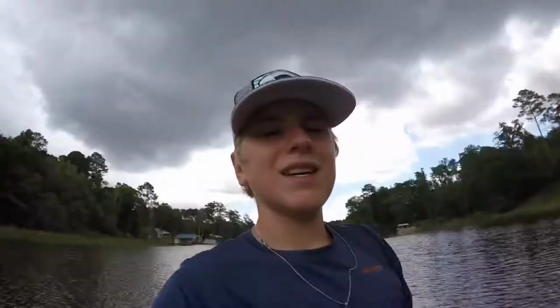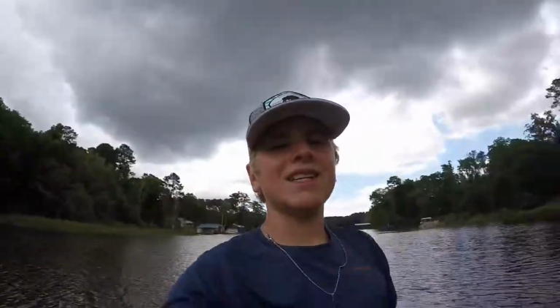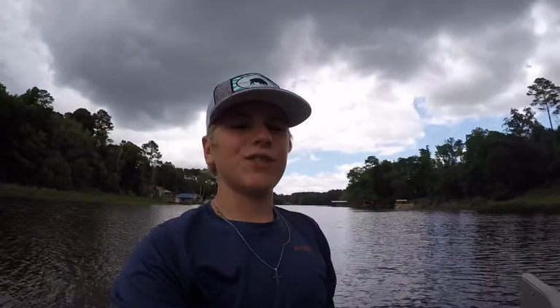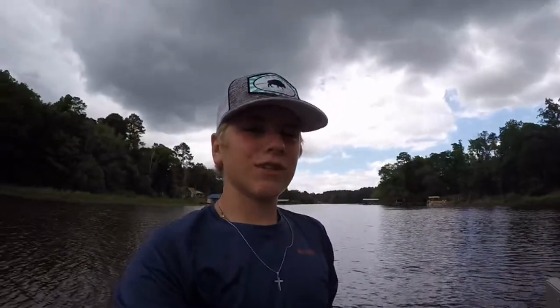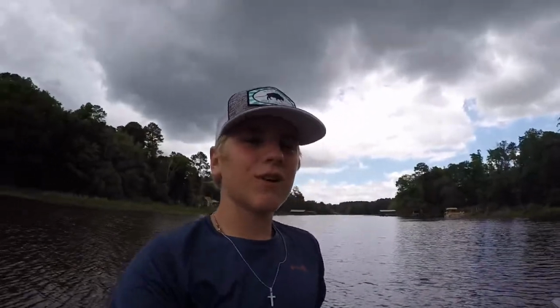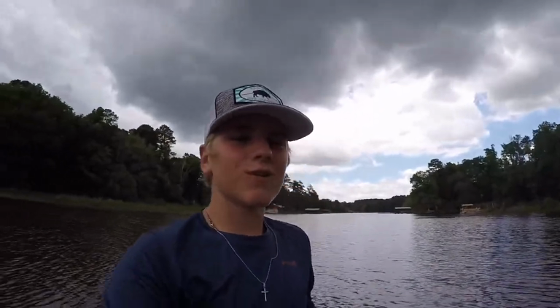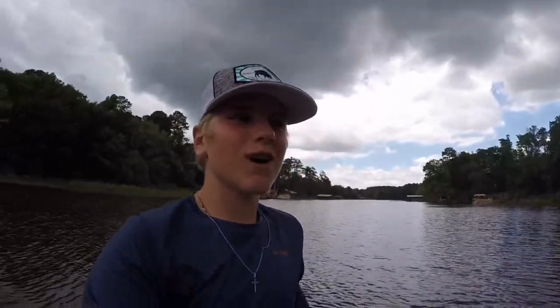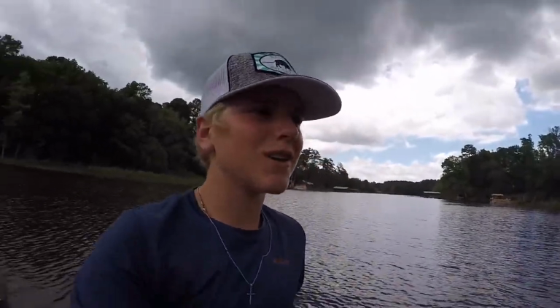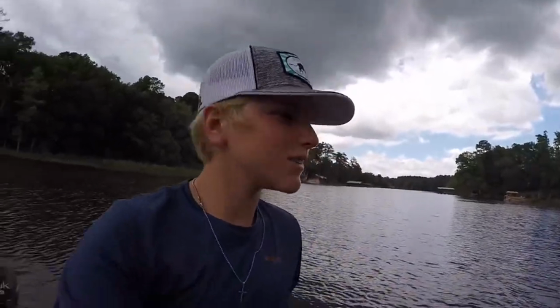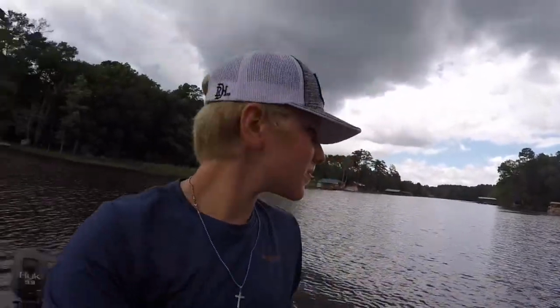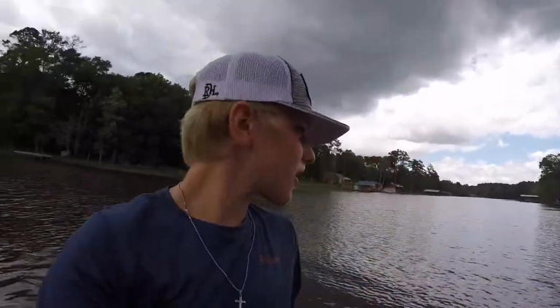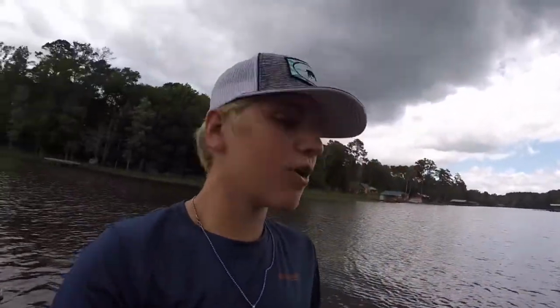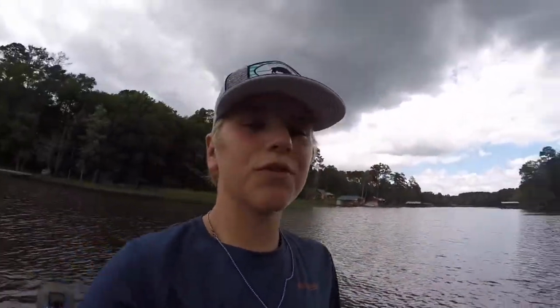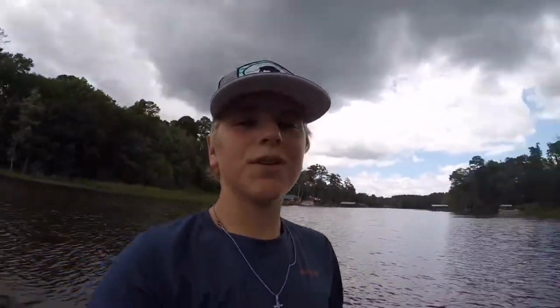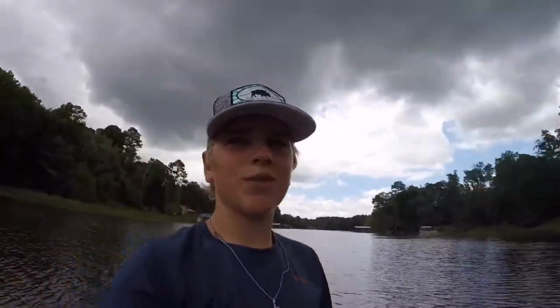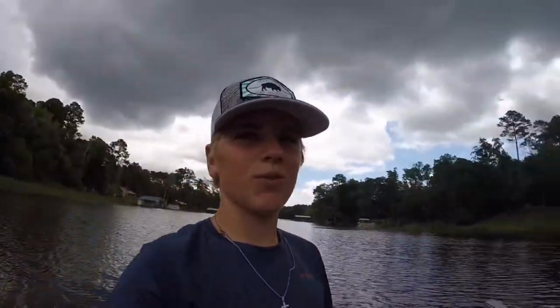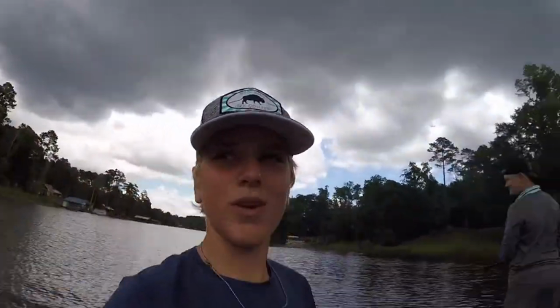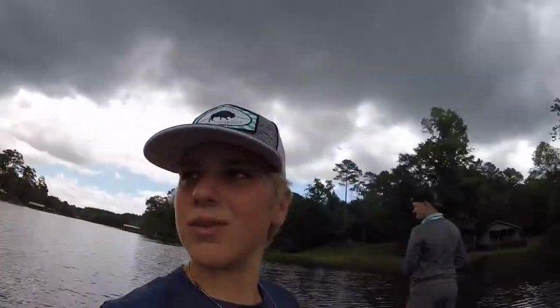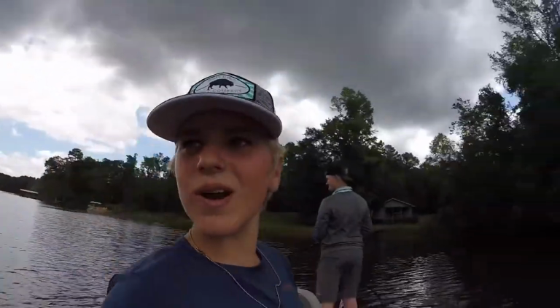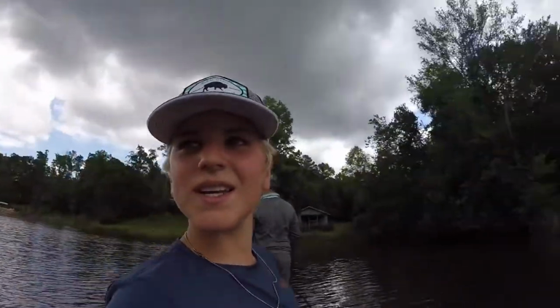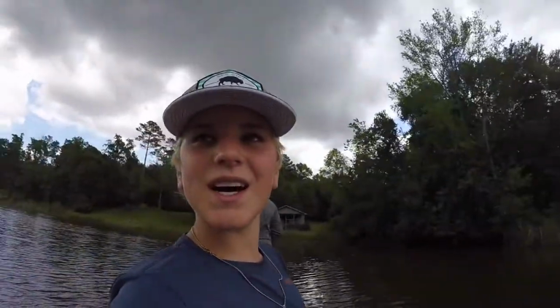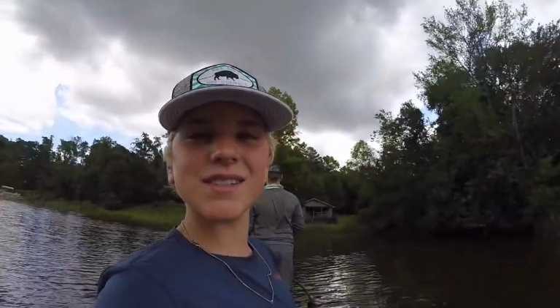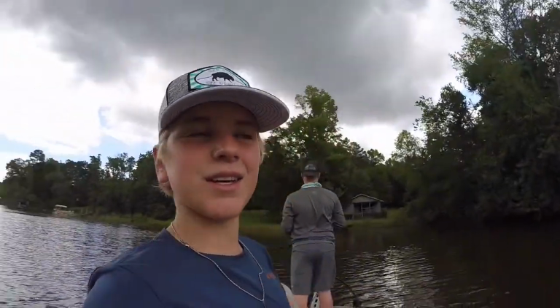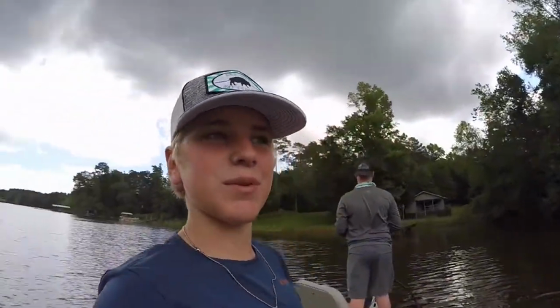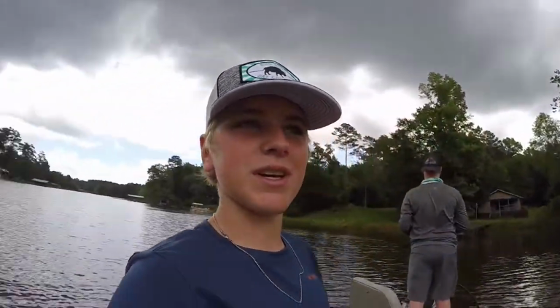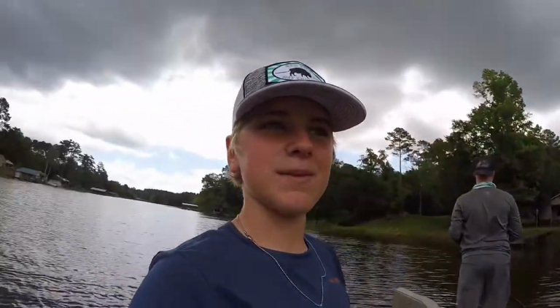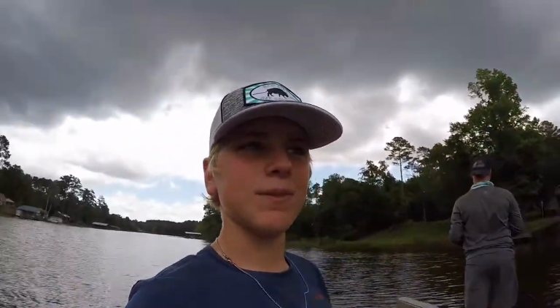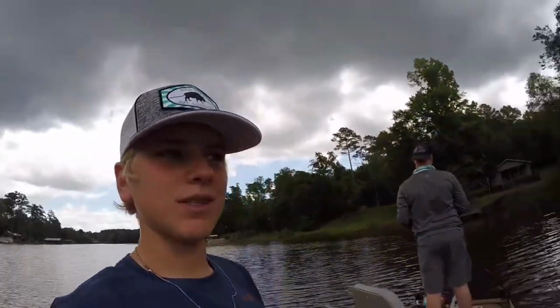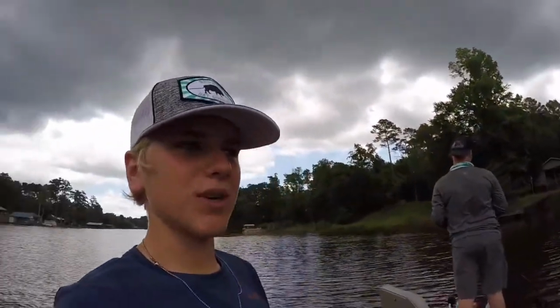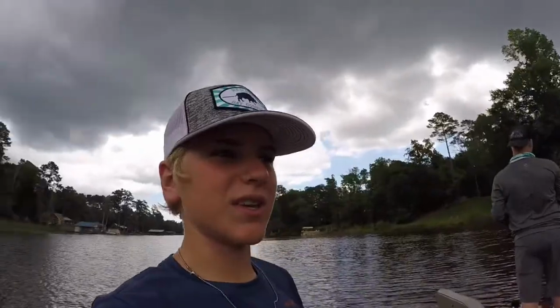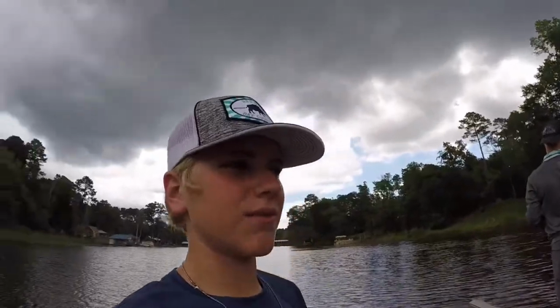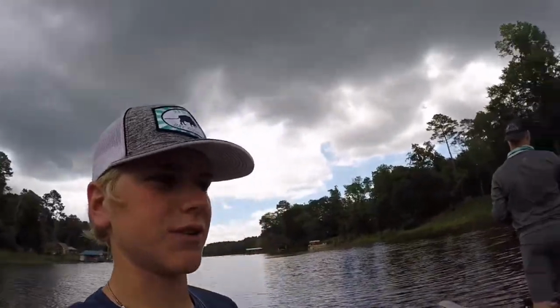It's just starting to rain on us. Hopefully the rain dies down and doesn't pick up so we can keep fishing.